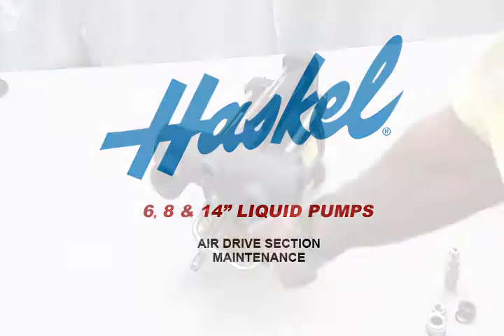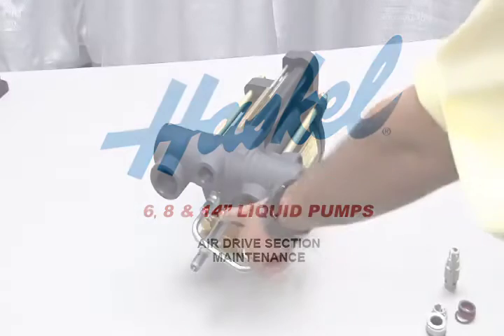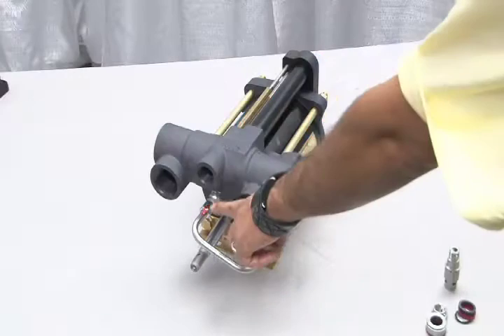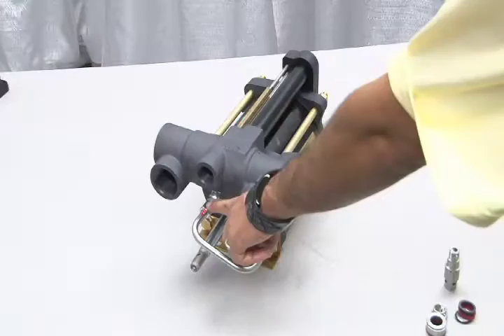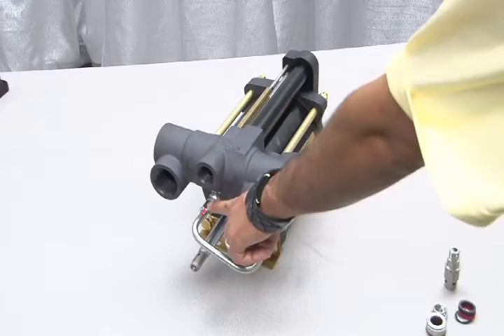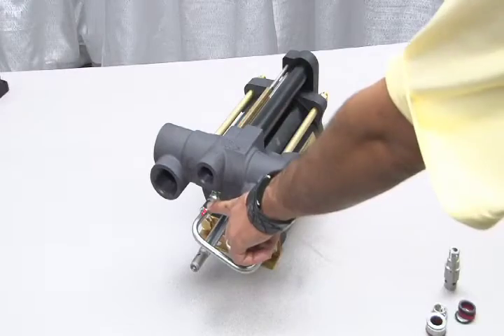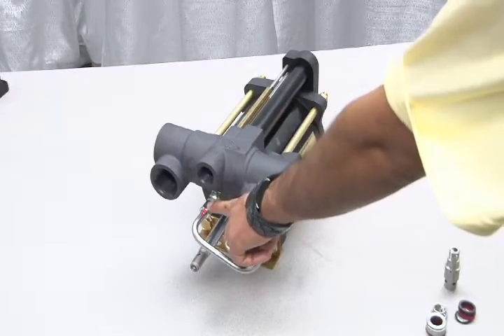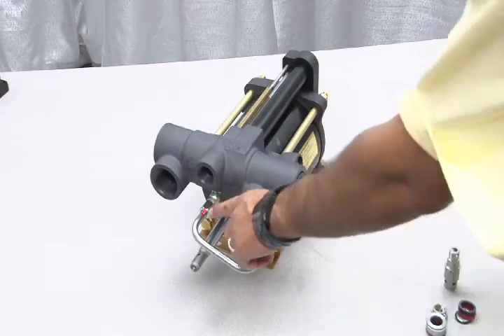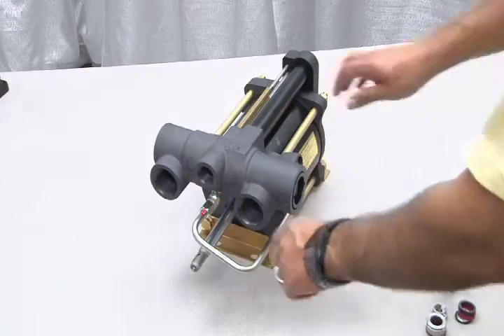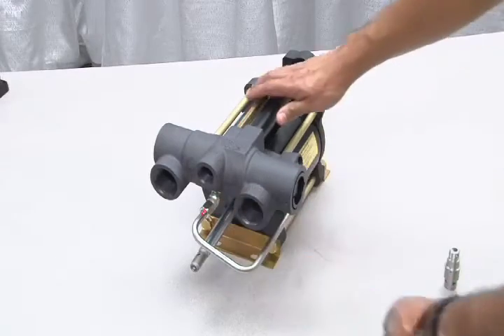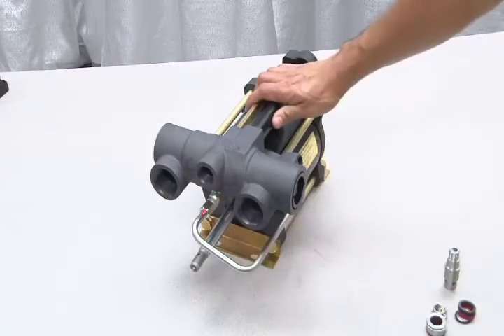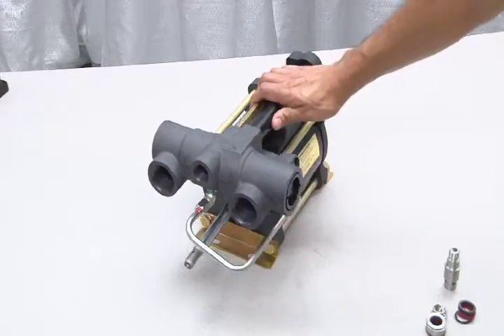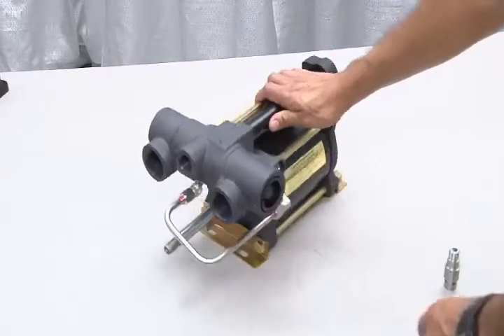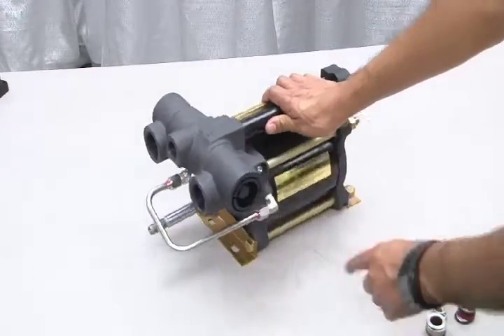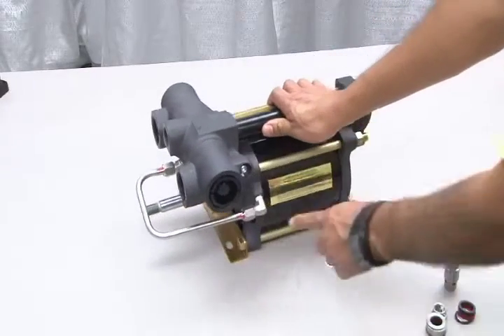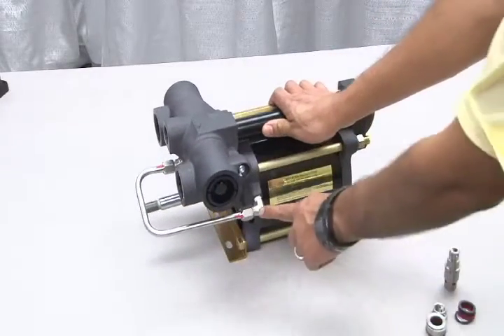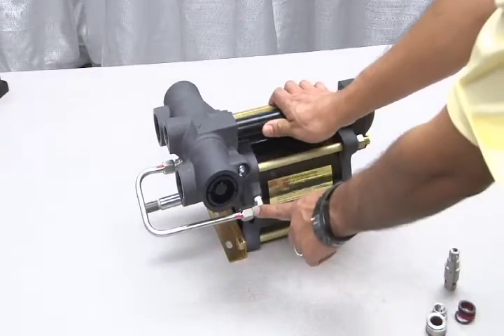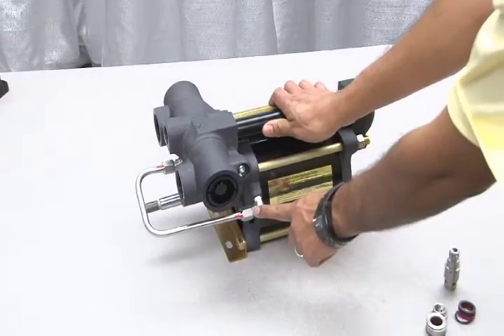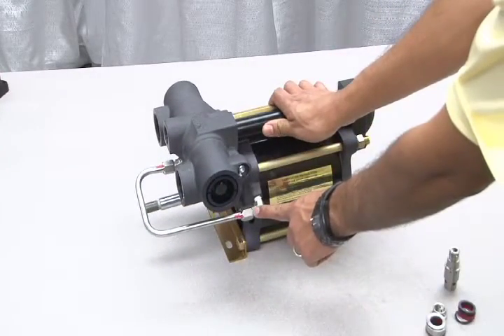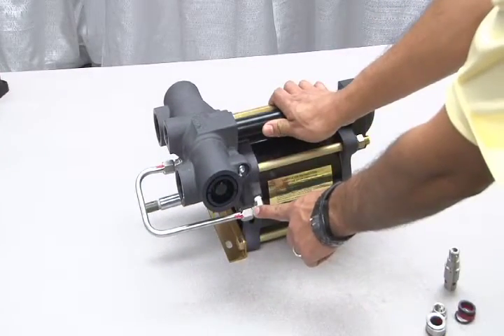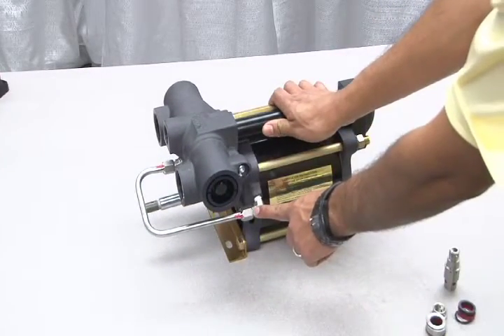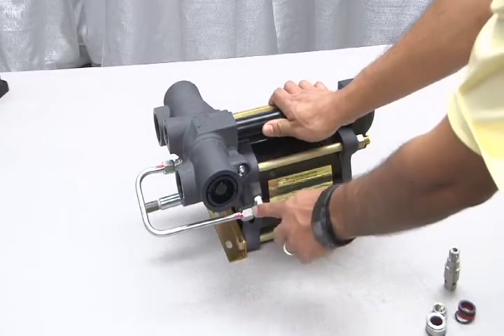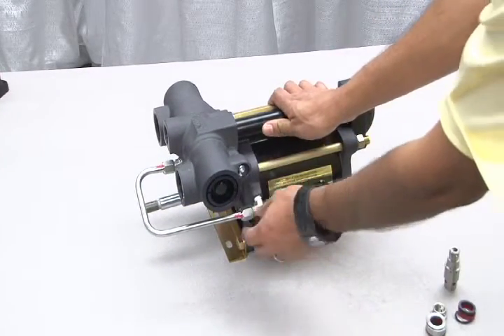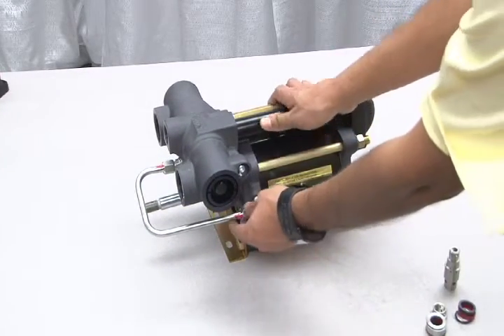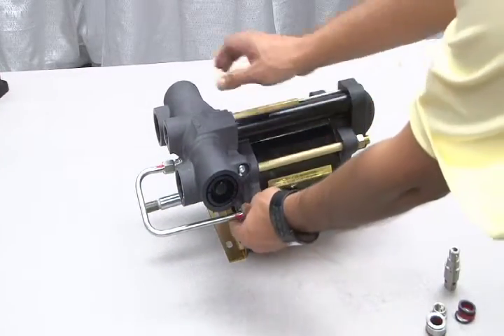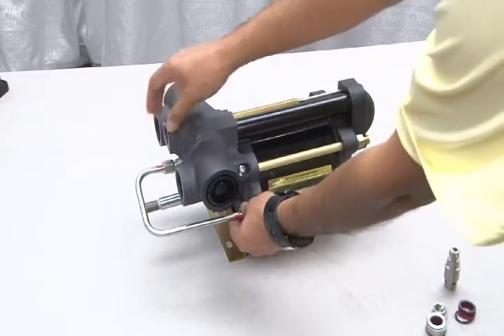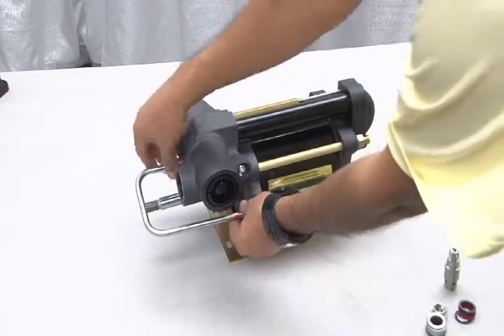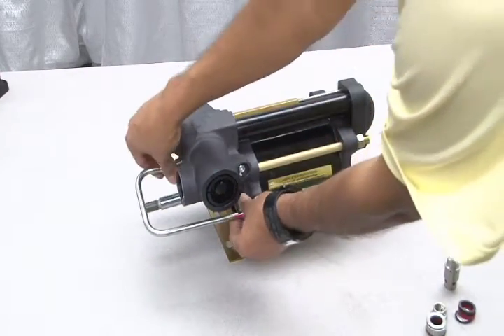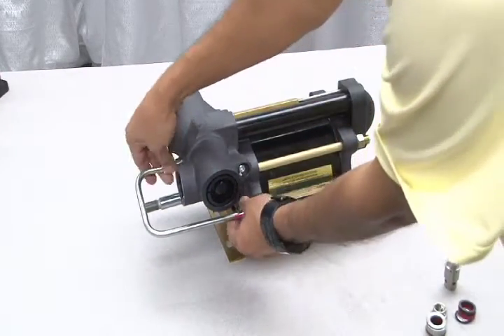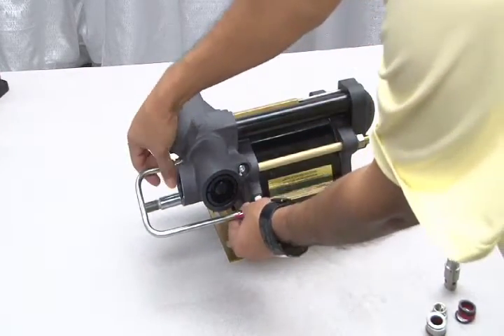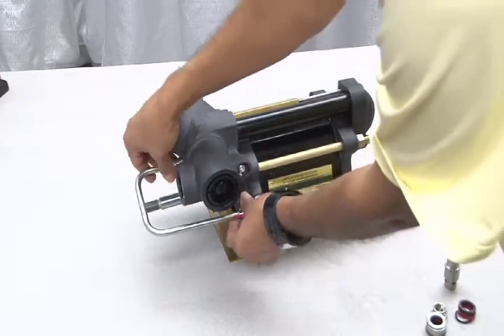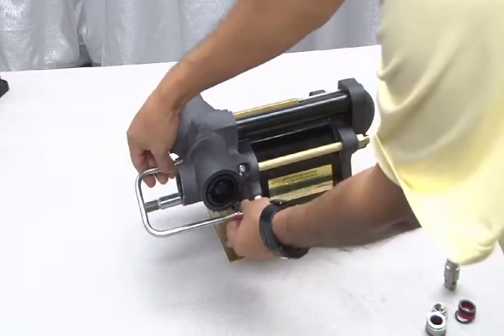To access the inner parts of the air drive section, you must first loosen the nuts on the air pilot tube.